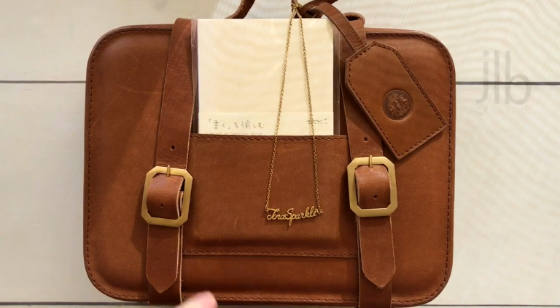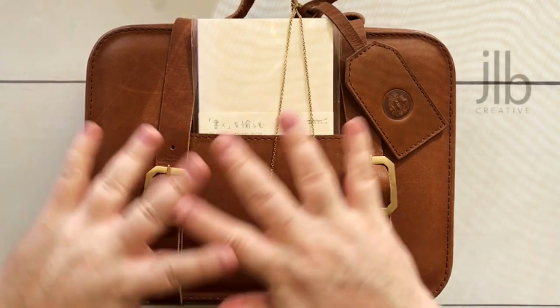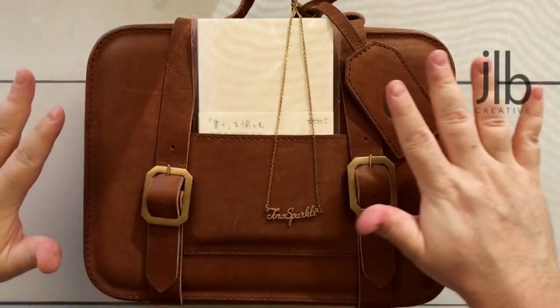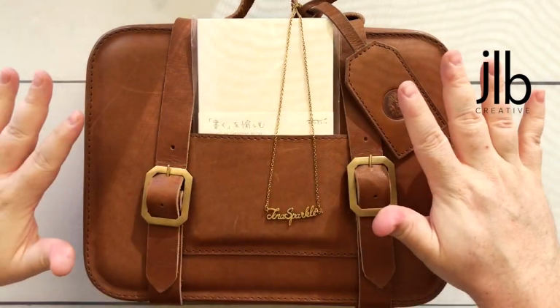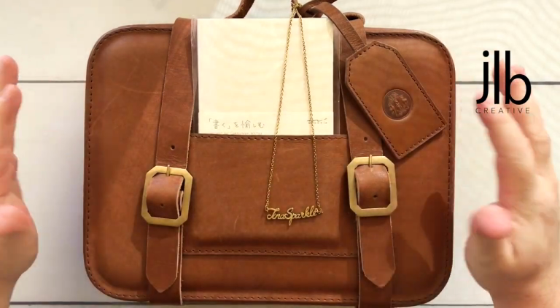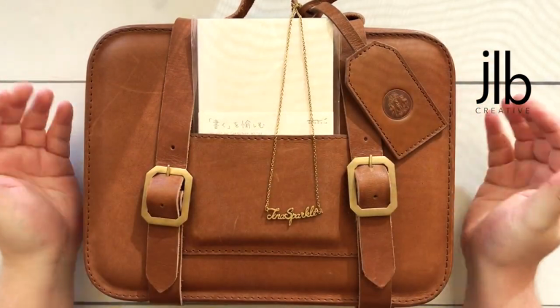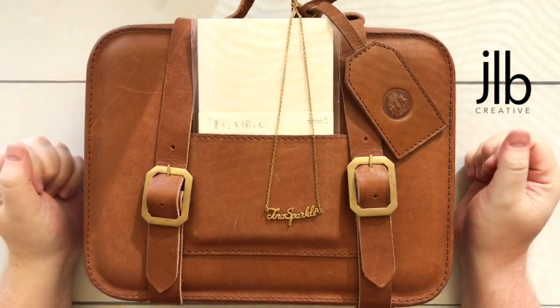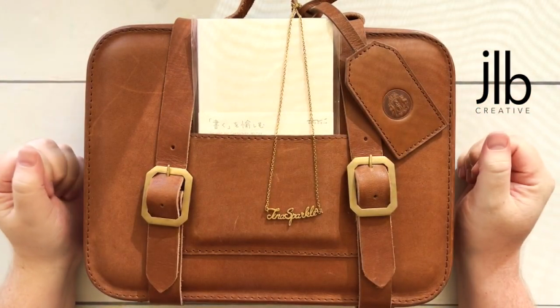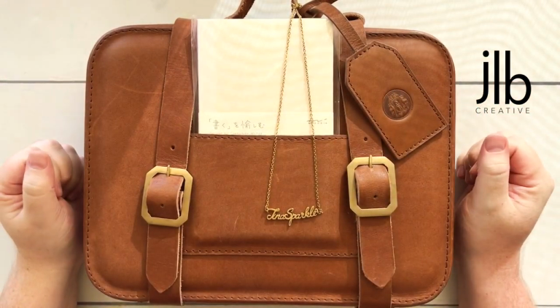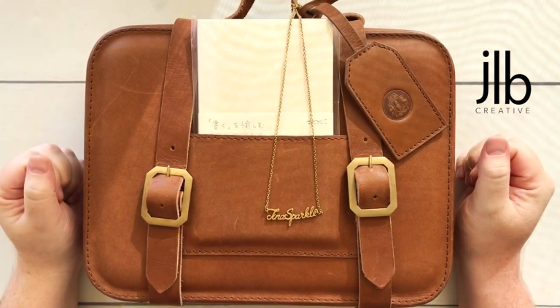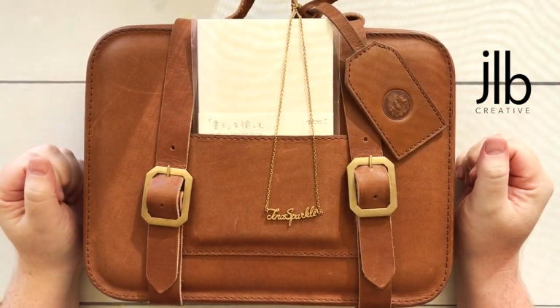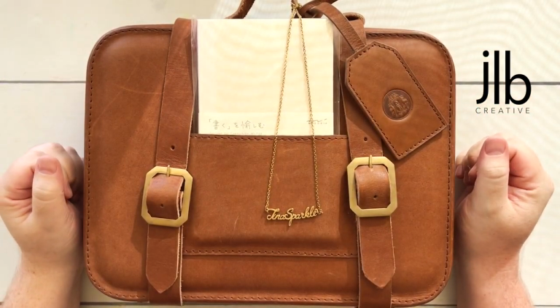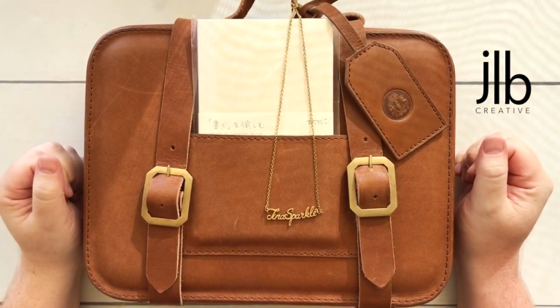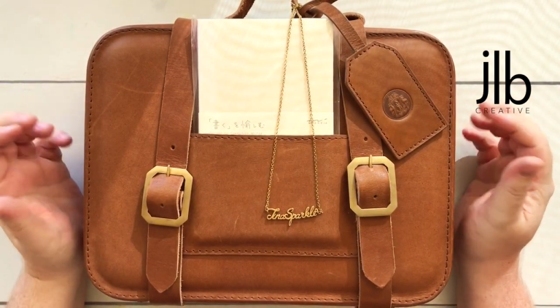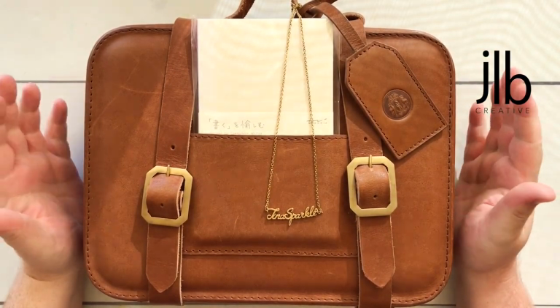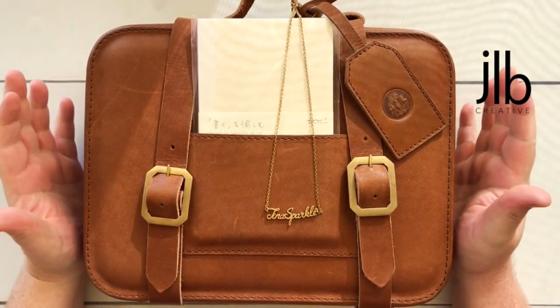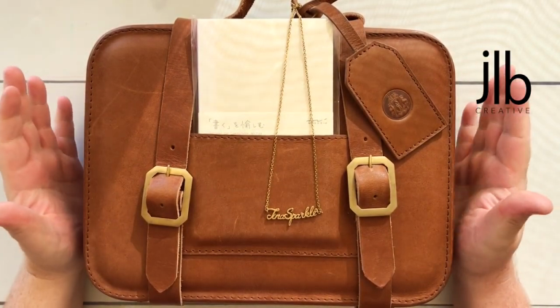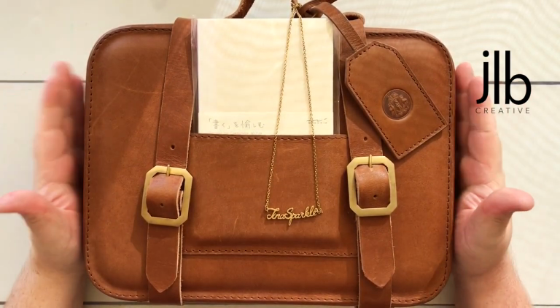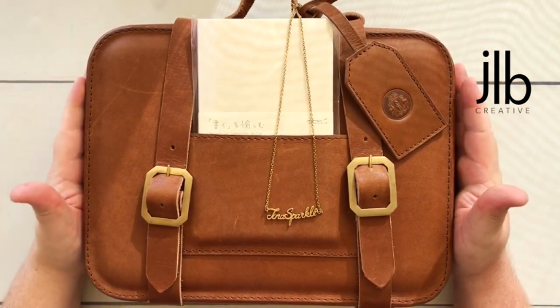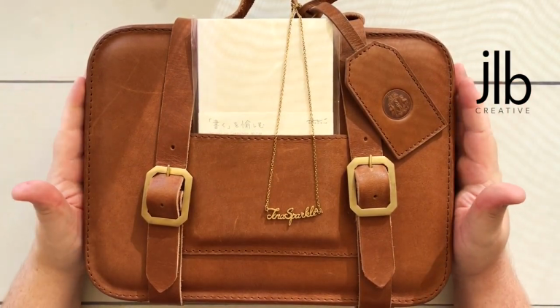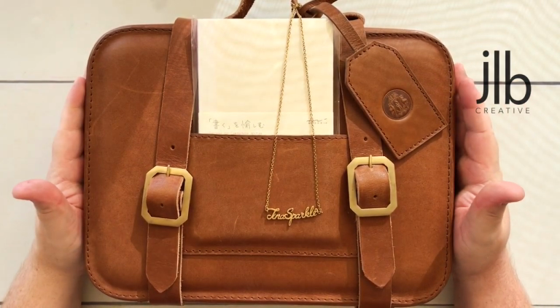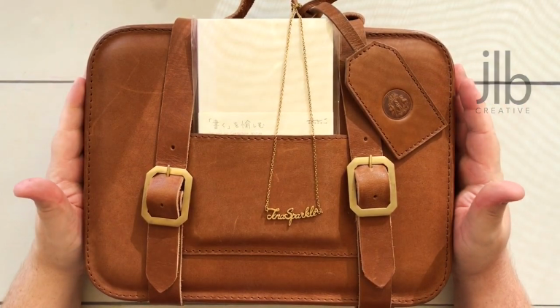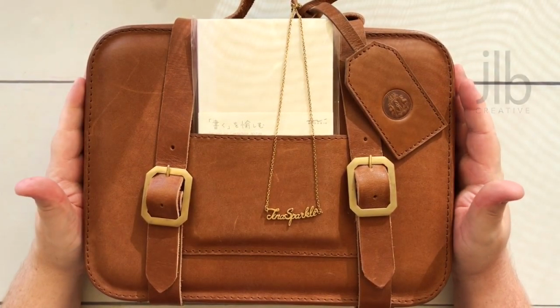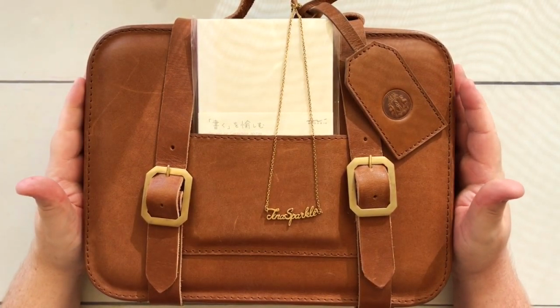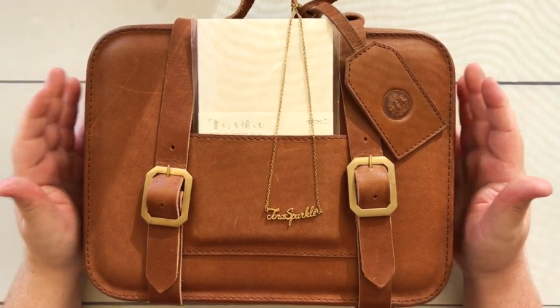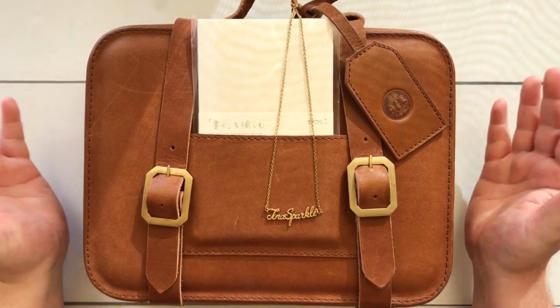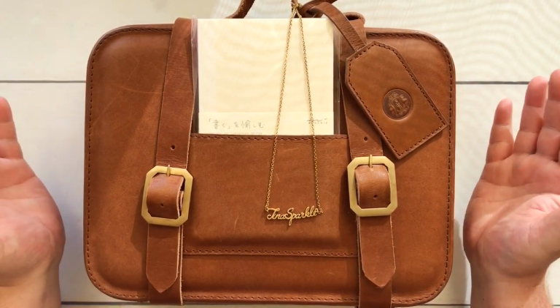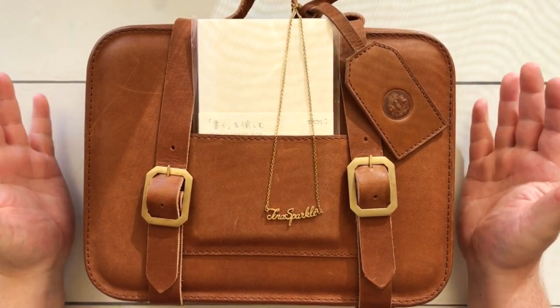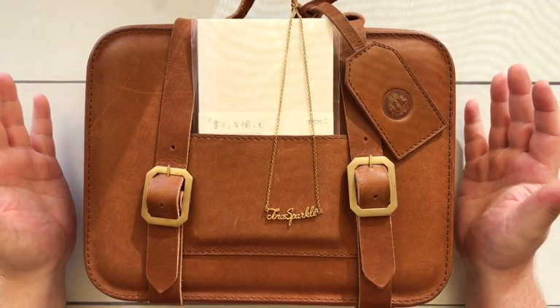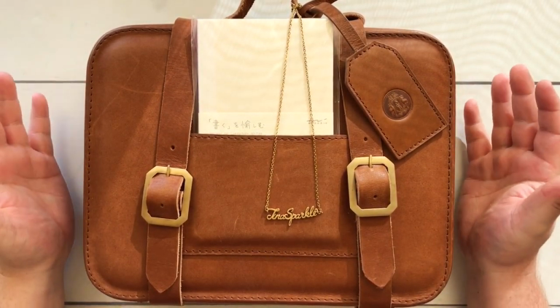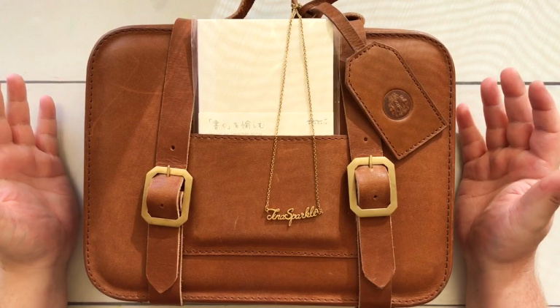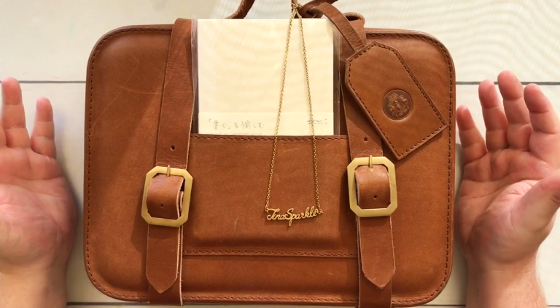G'day everyone! Welcome to today's video. My name is James, welcome back to my YouTube channel. Welcome if you're new.